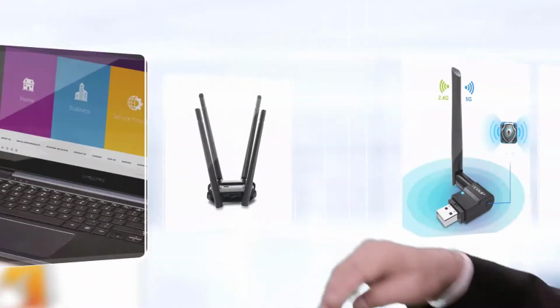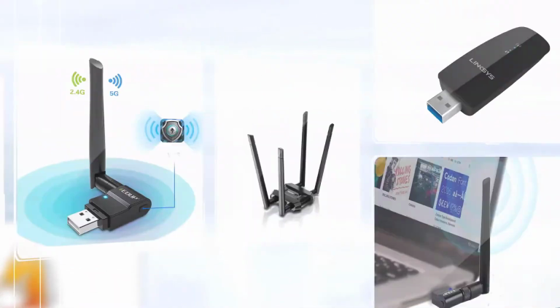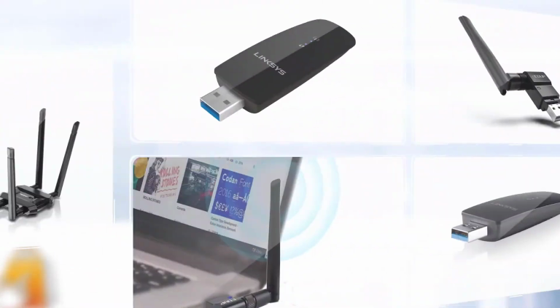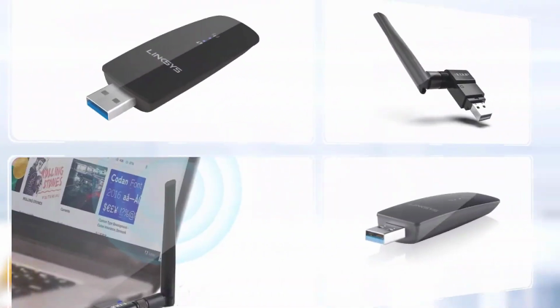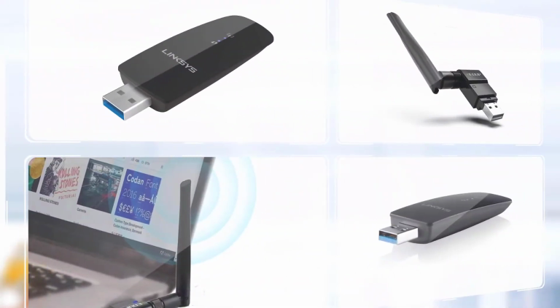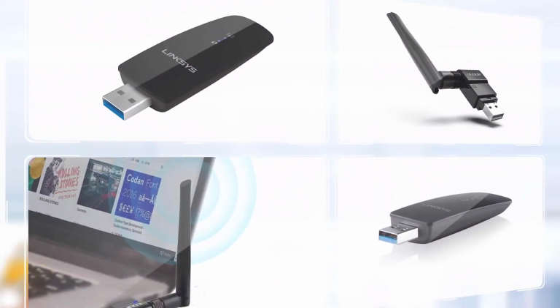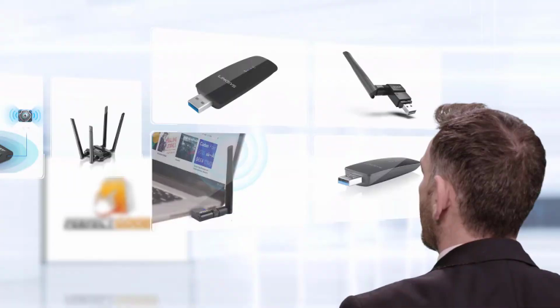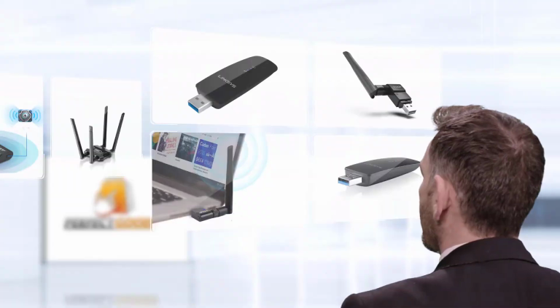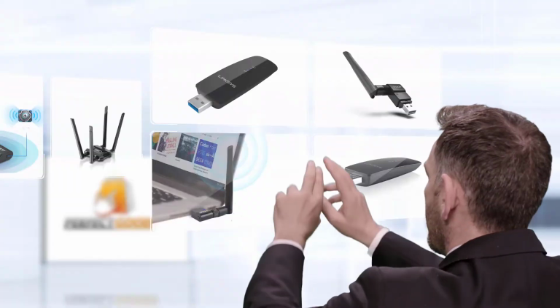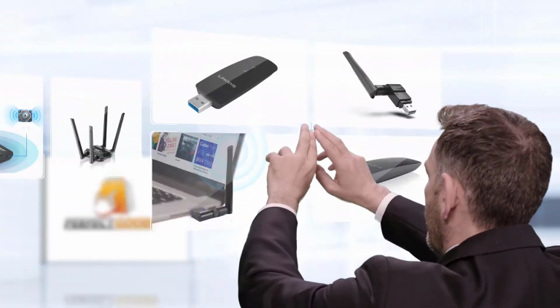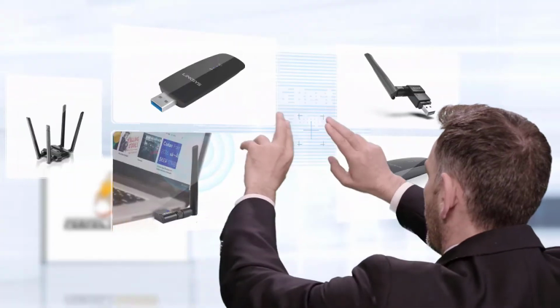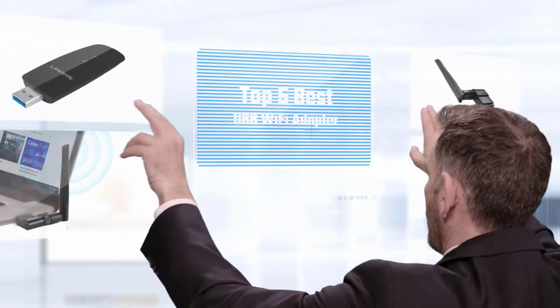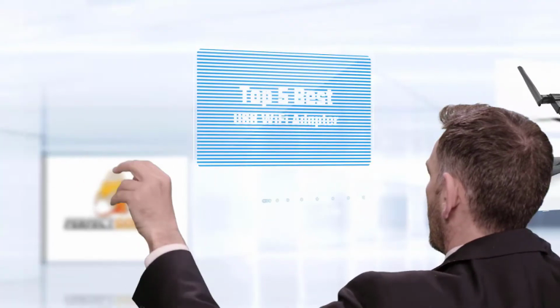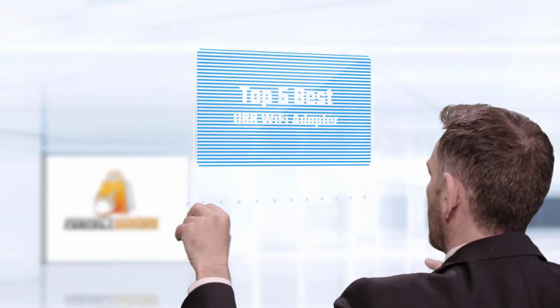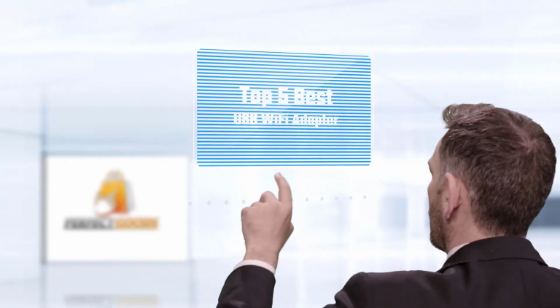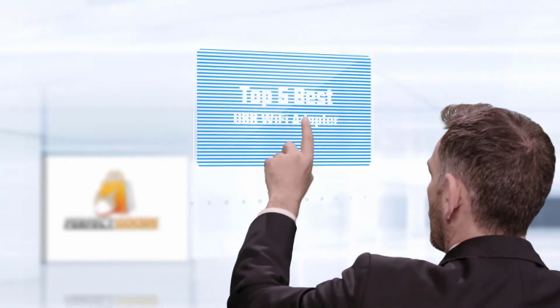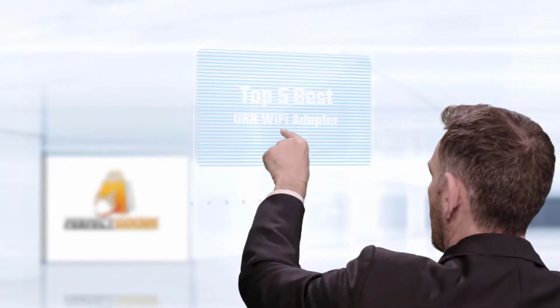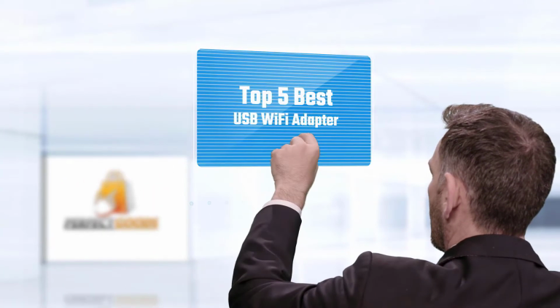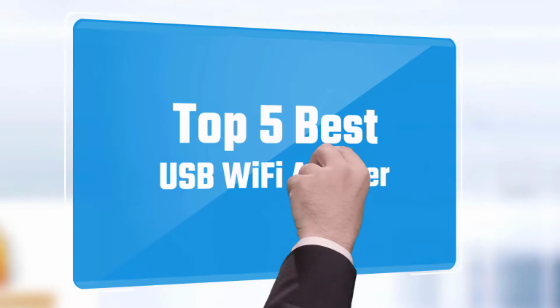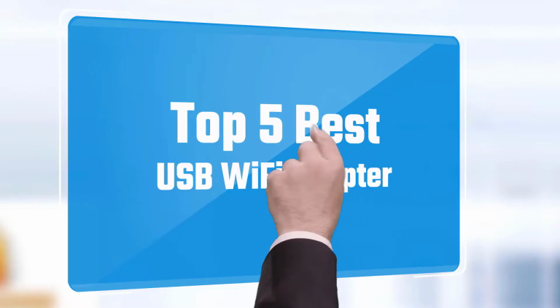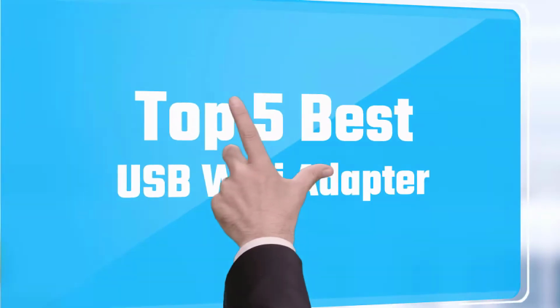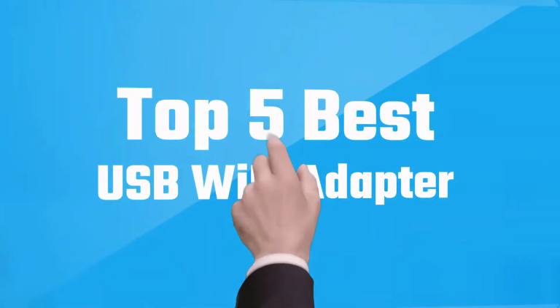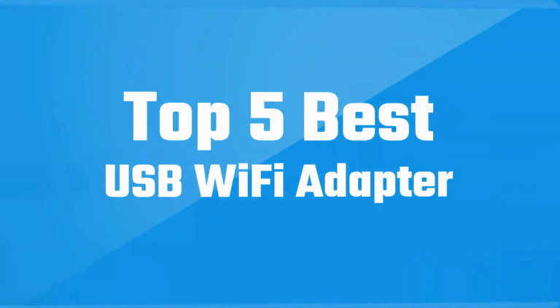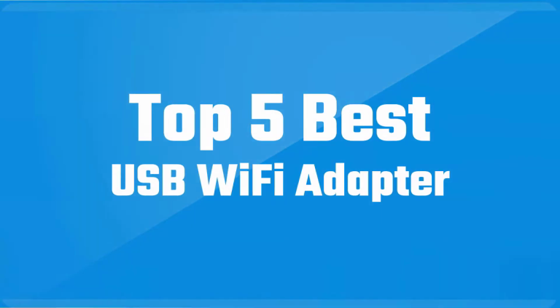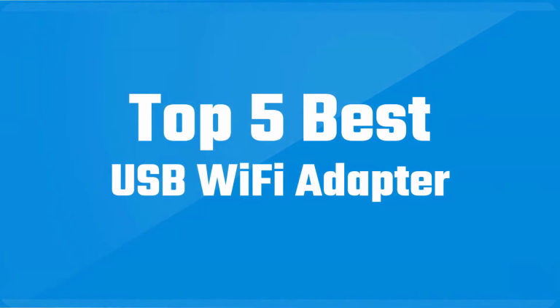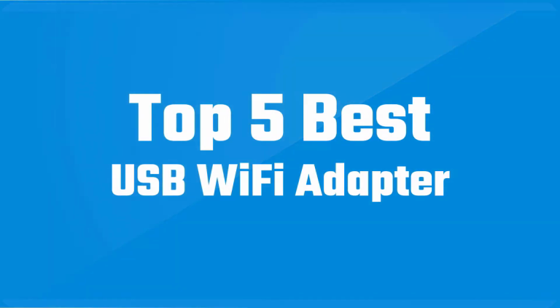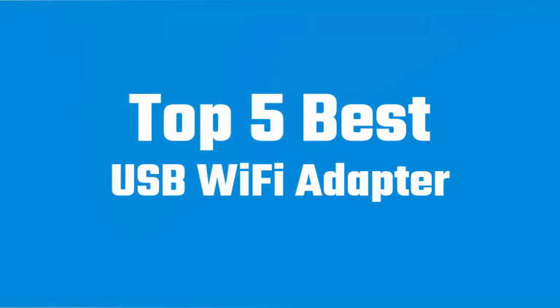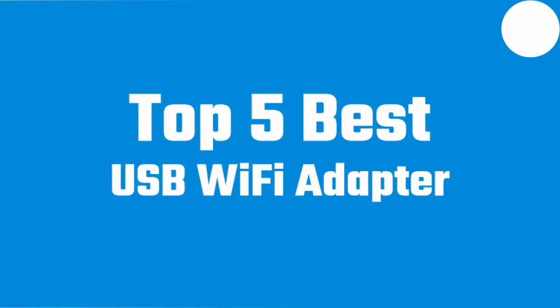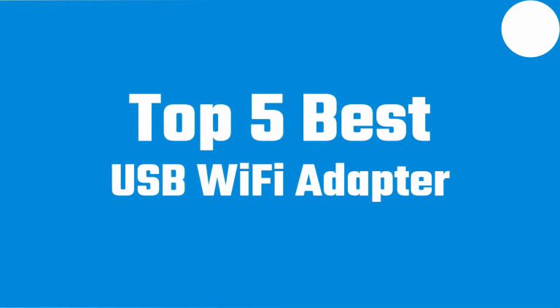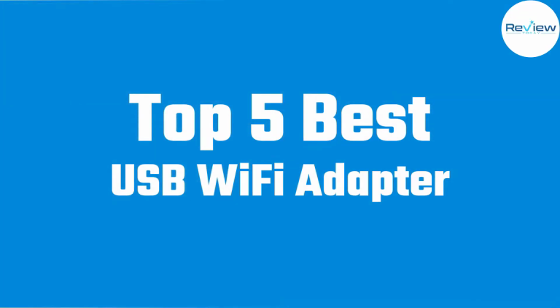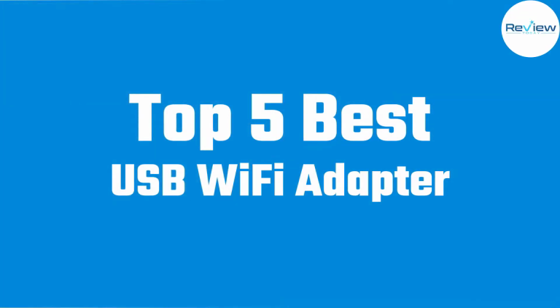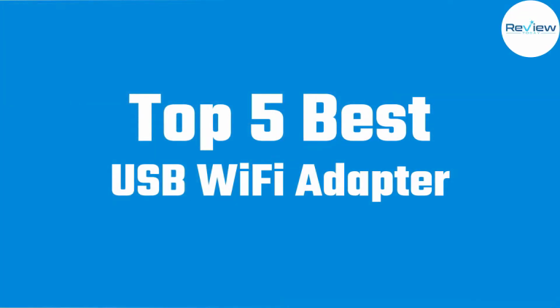If you are looking for the best USB Wi-Fi adapter, here is a collection you have got to see. Let's get started.